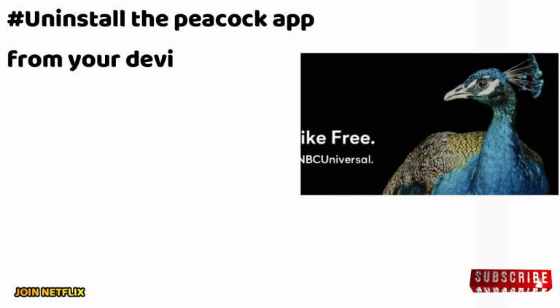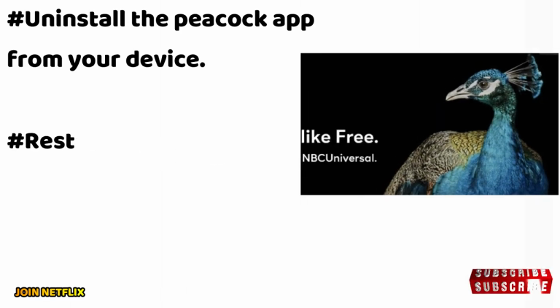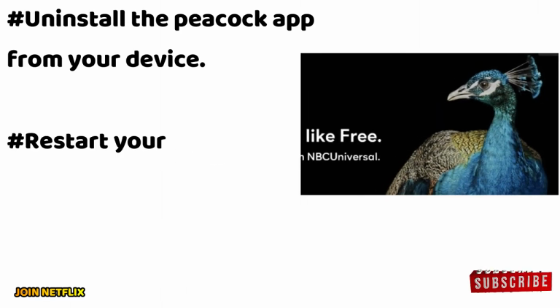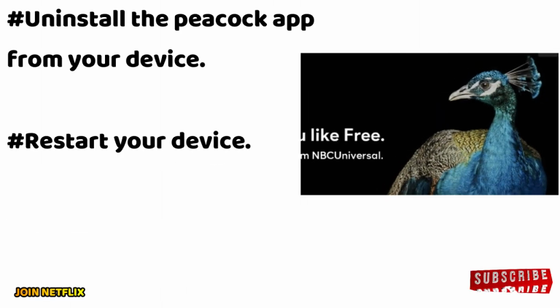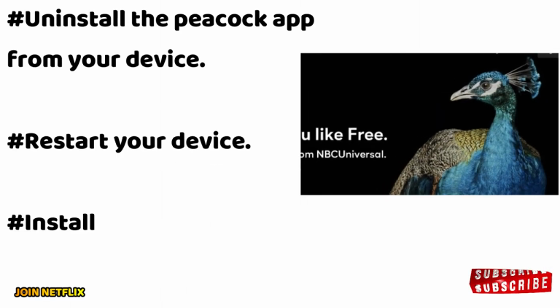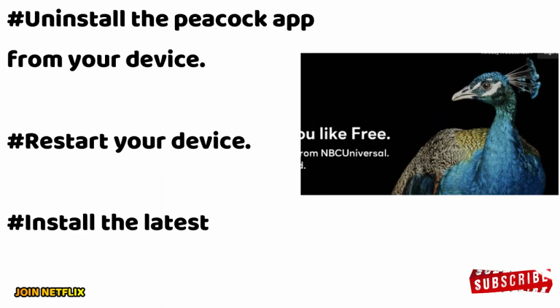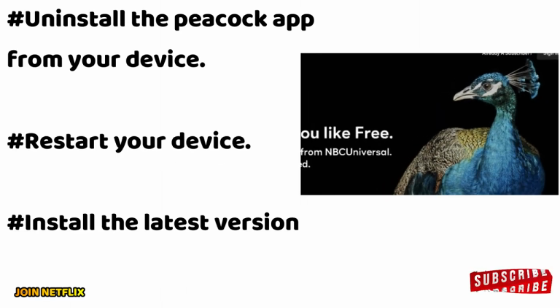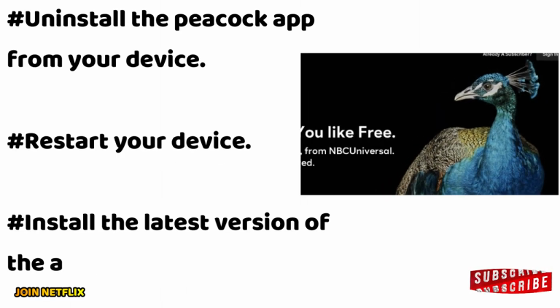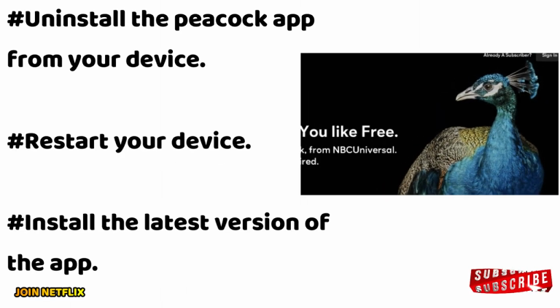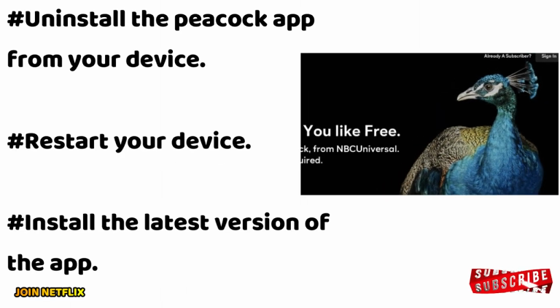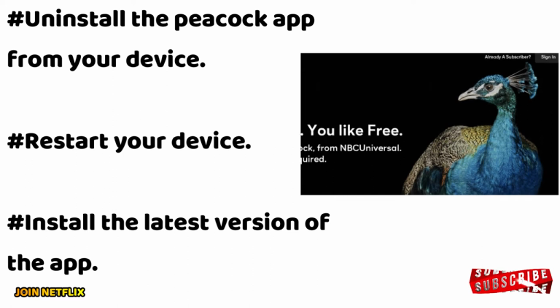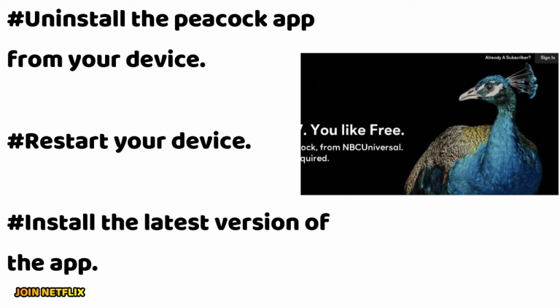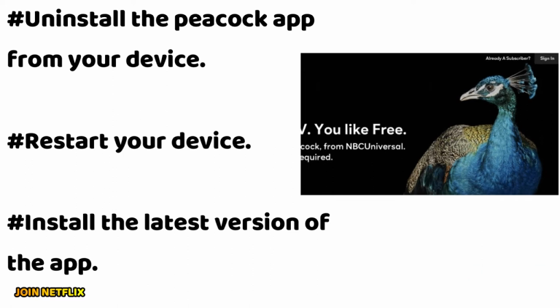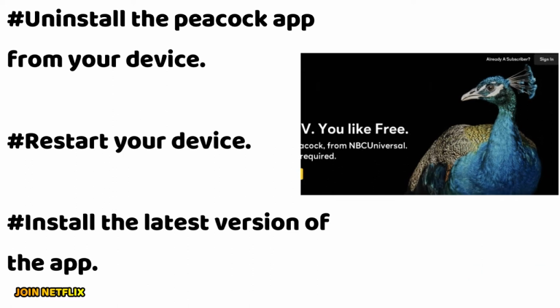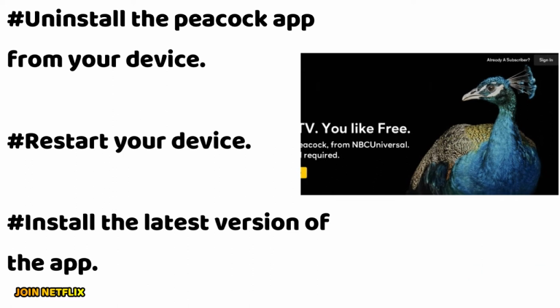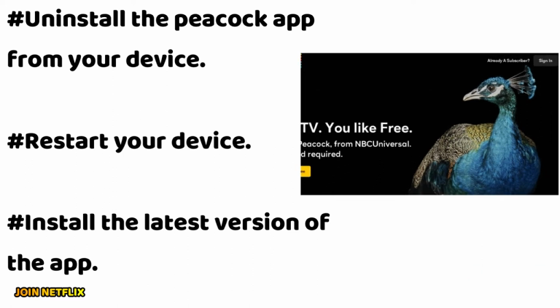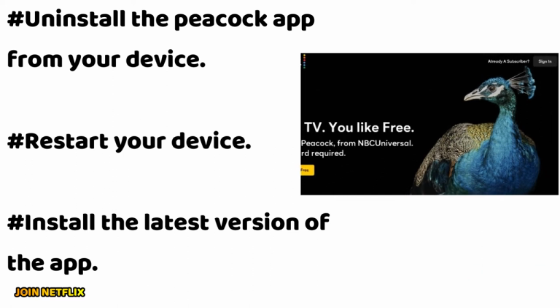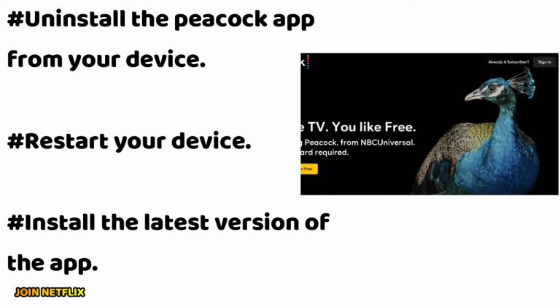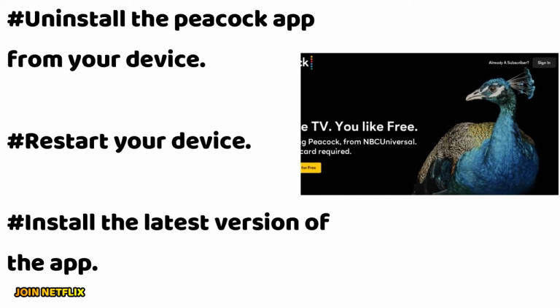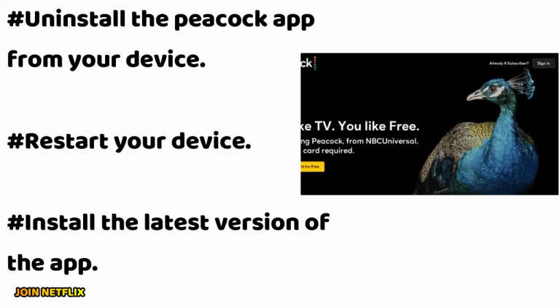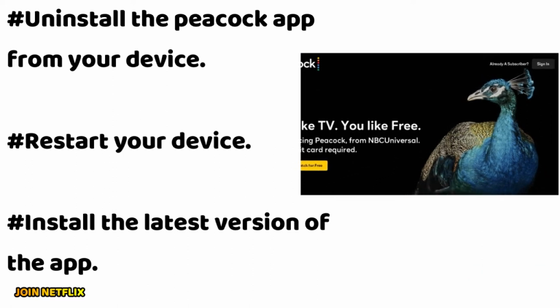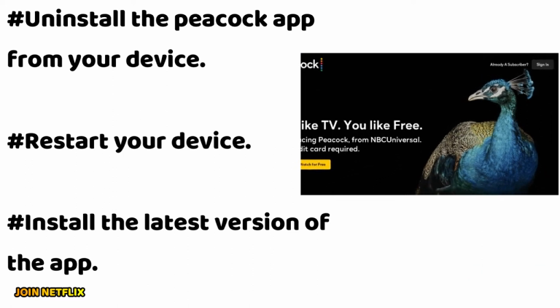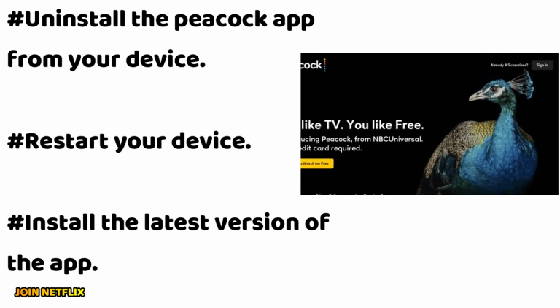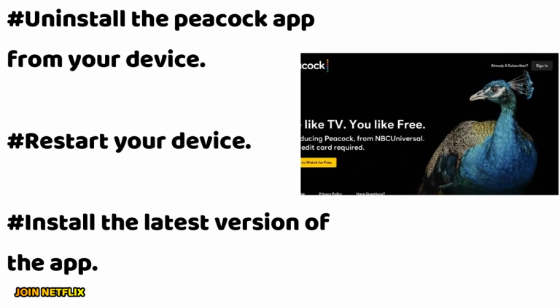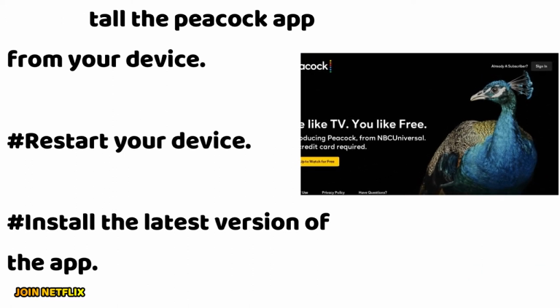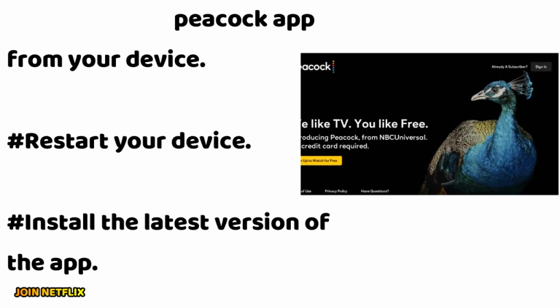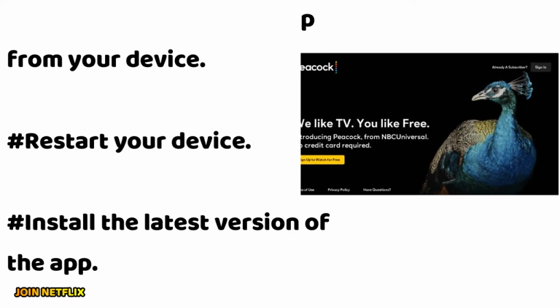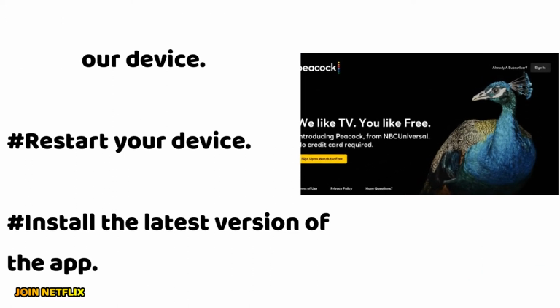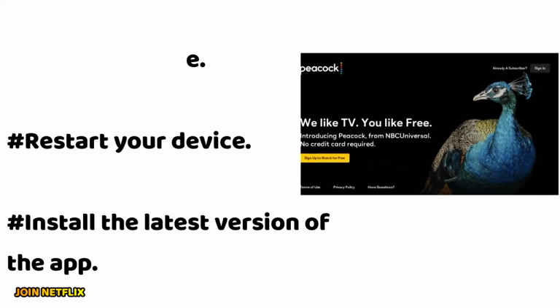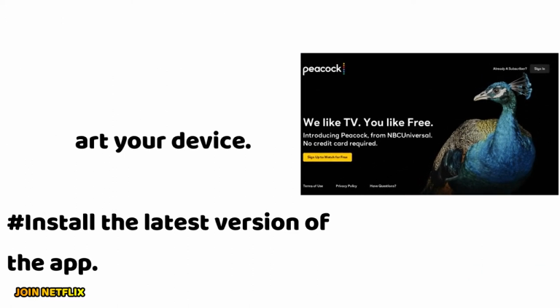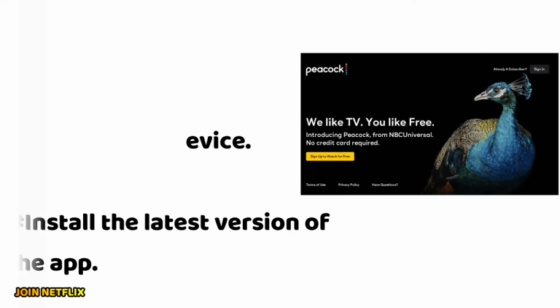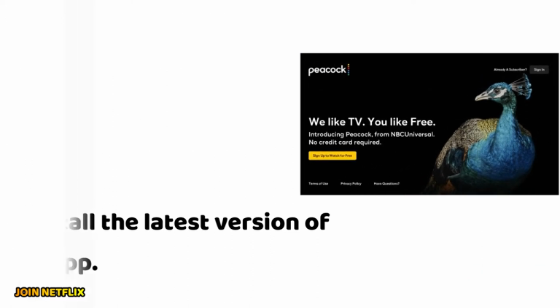Uninstall the Peacock app from your device. Restart your device, then install the latest version of the app.